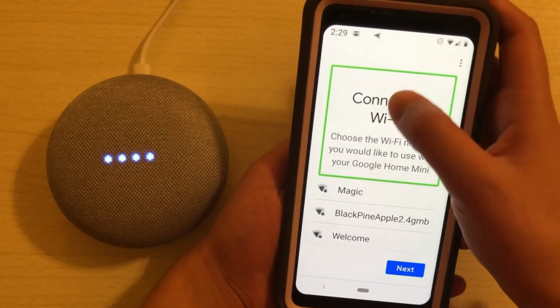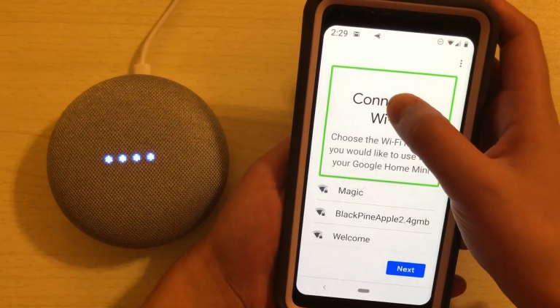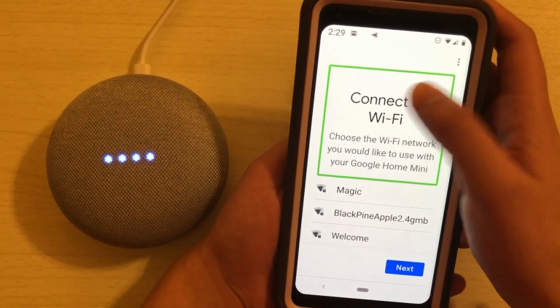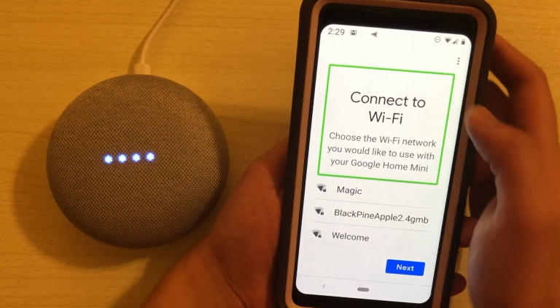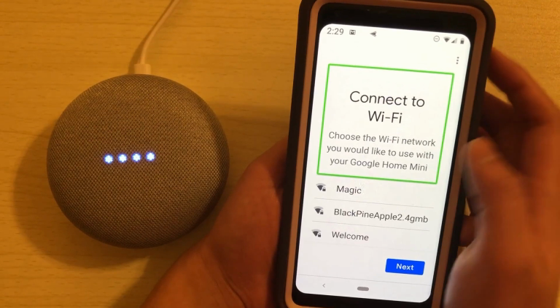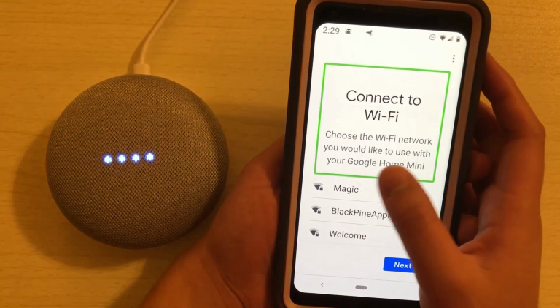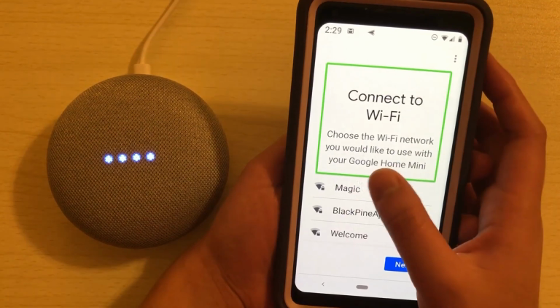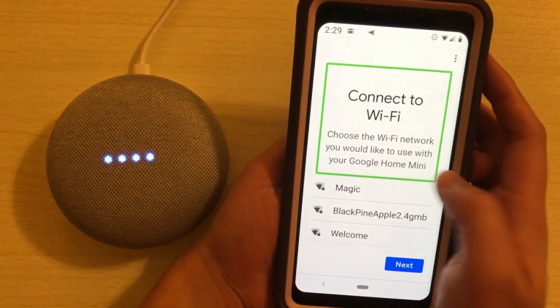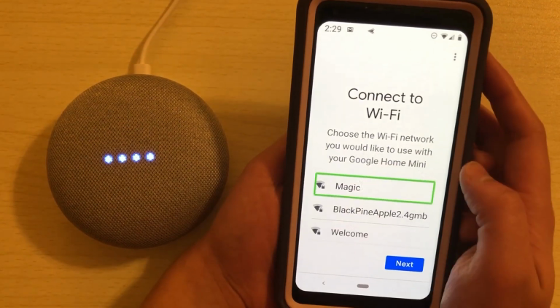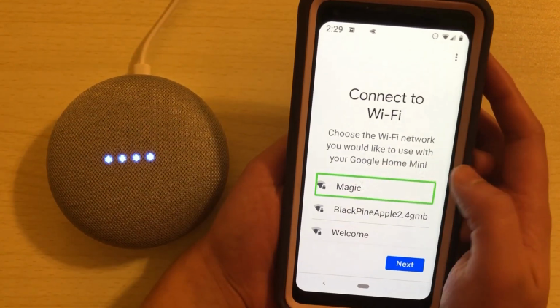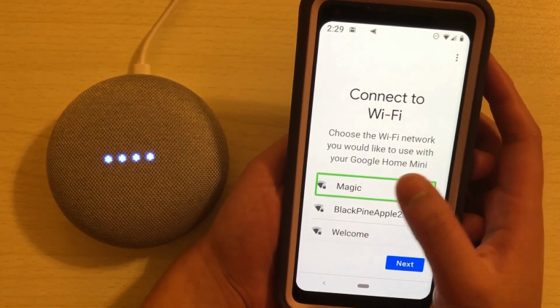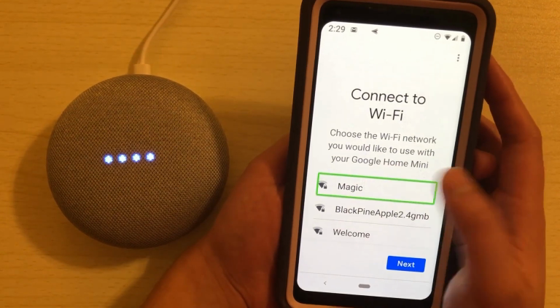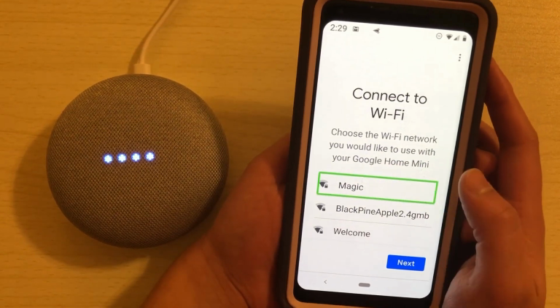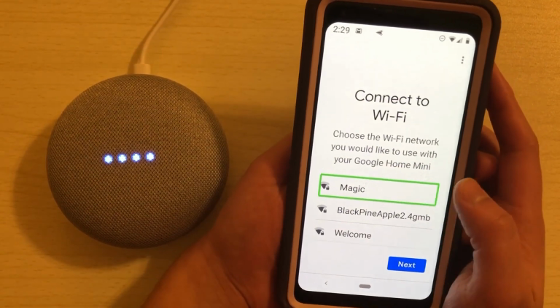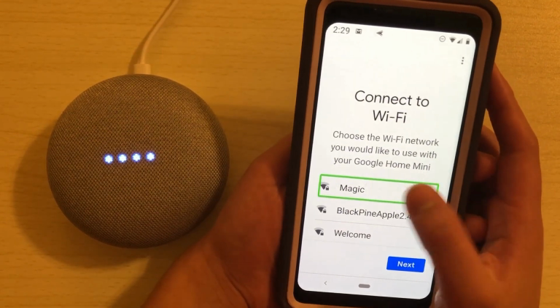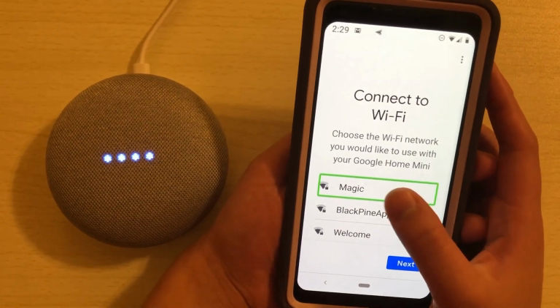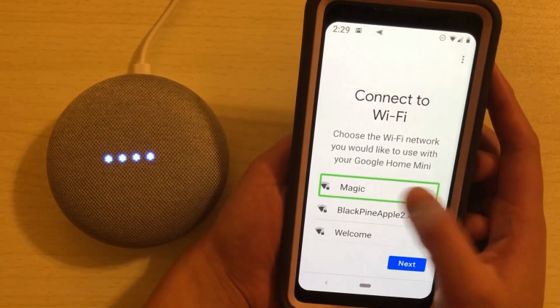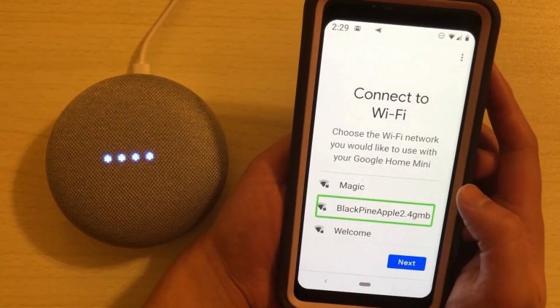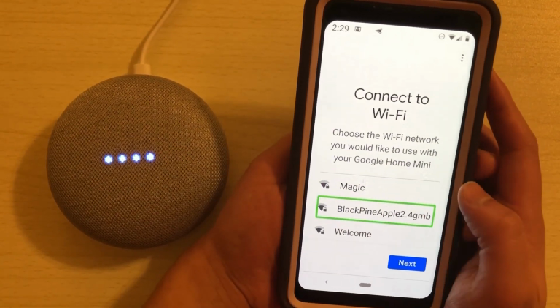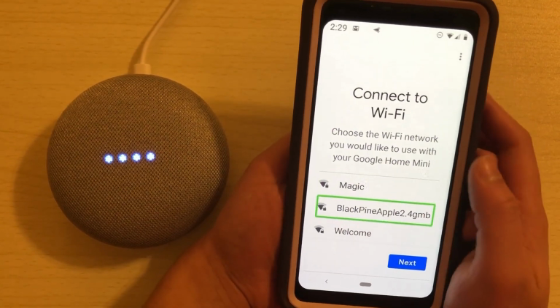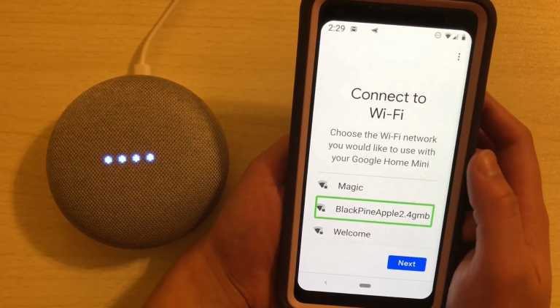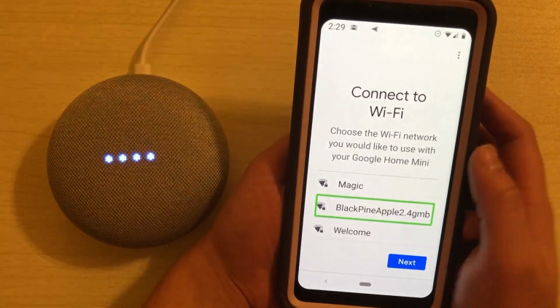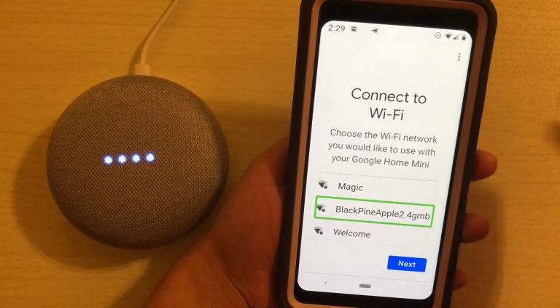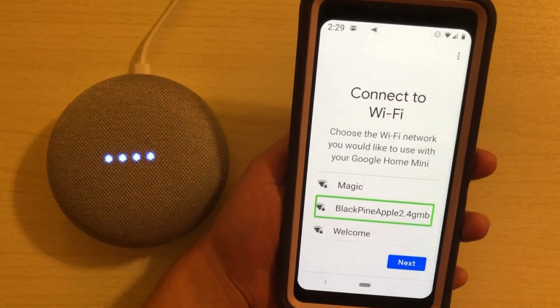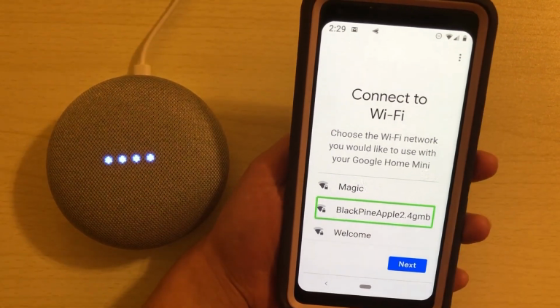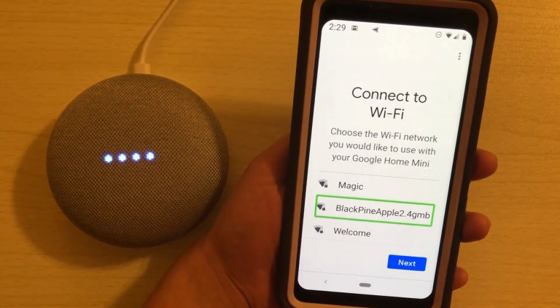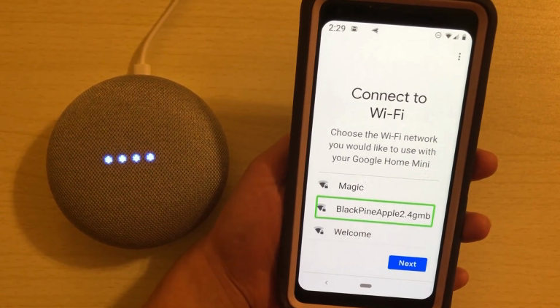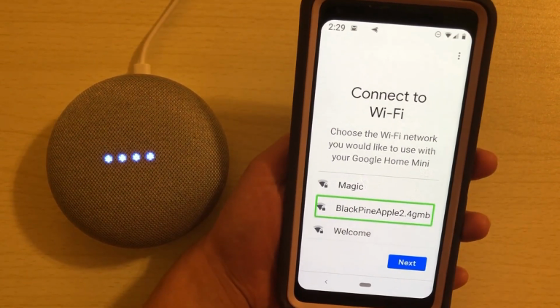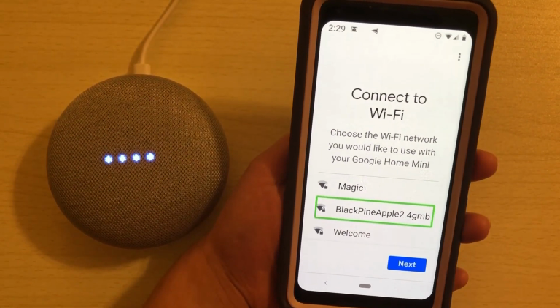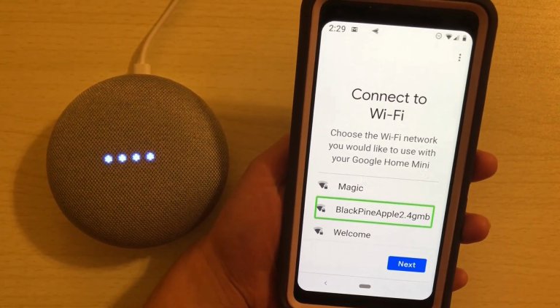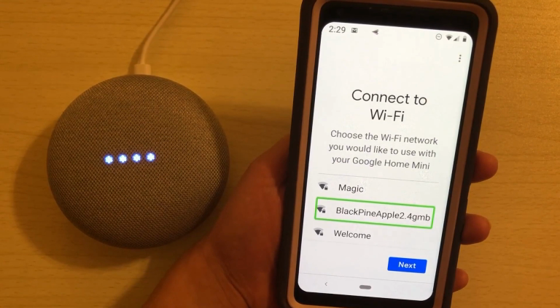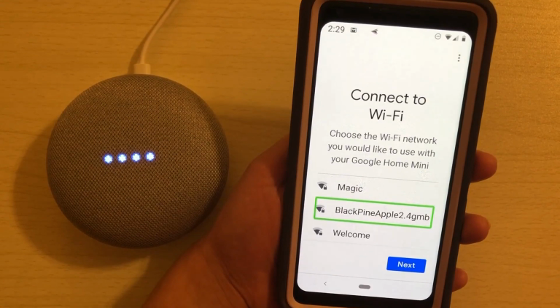[TalkBack: Connect to Wi-Fi. Choose.] I select my Wi-Fi network — Black Pineapple 2.4GHz — and connect.